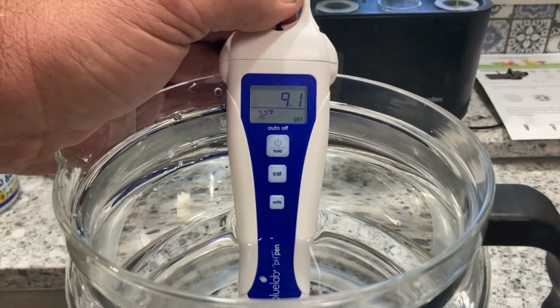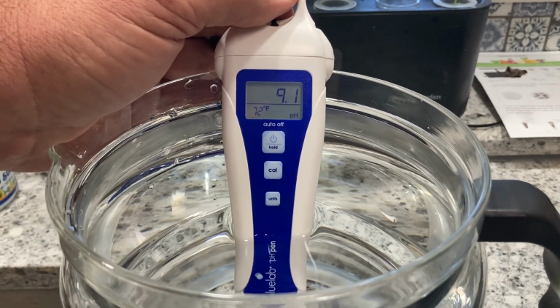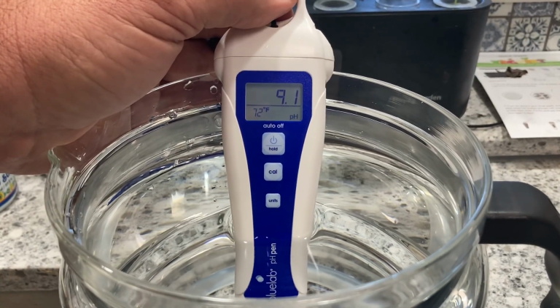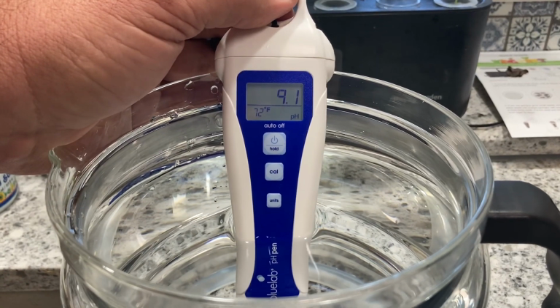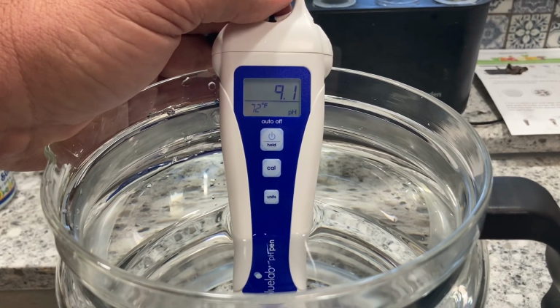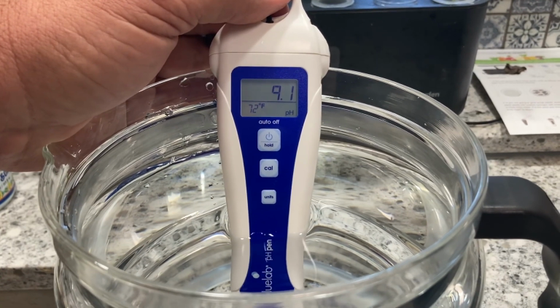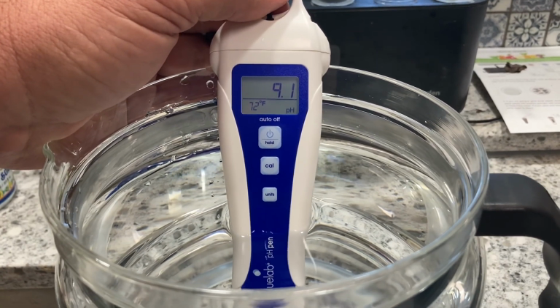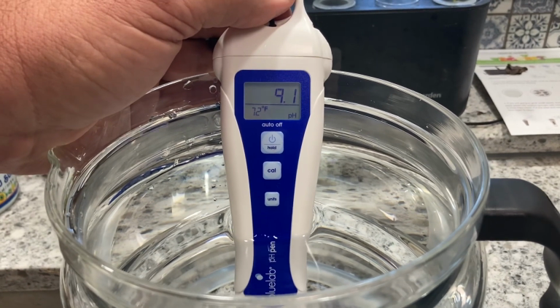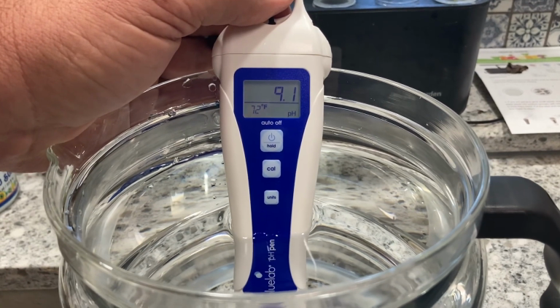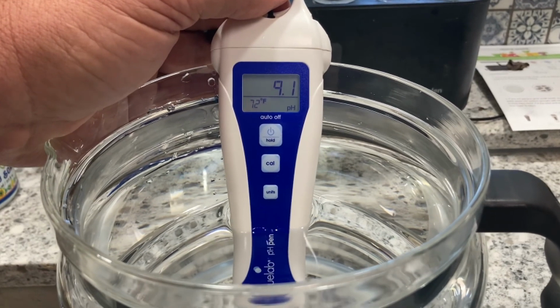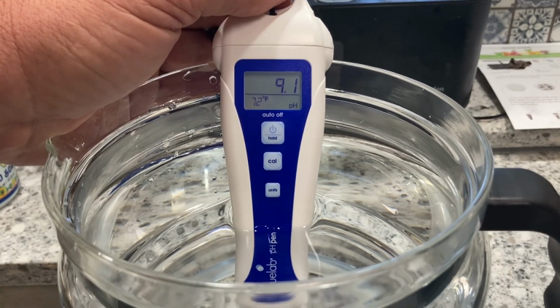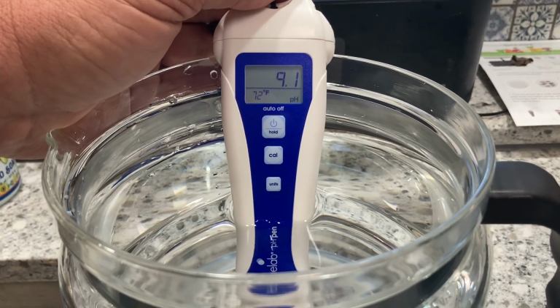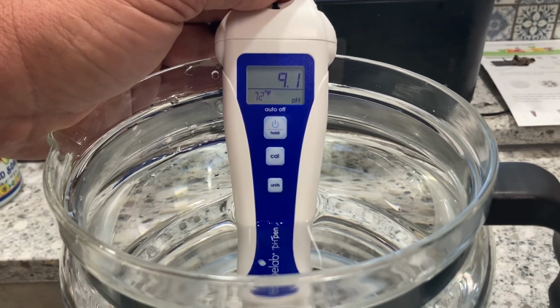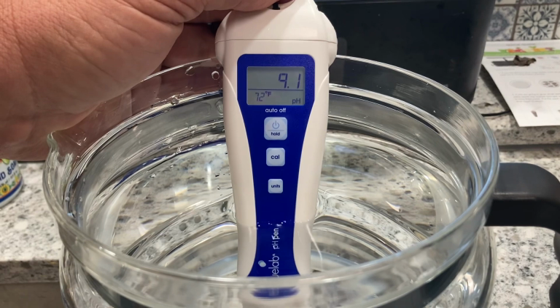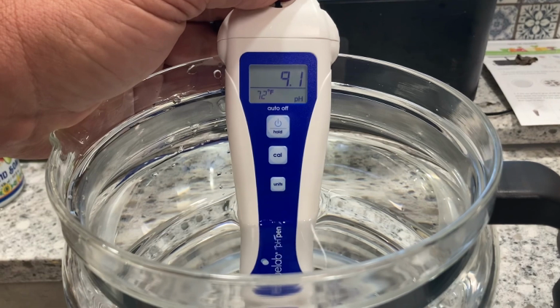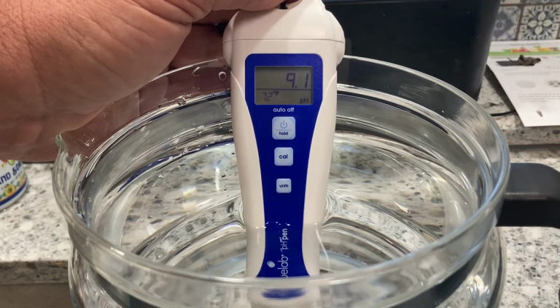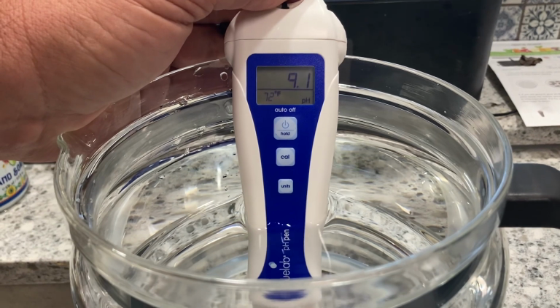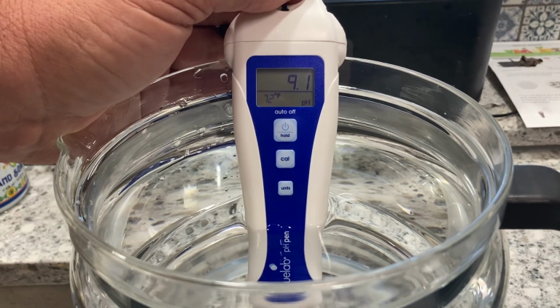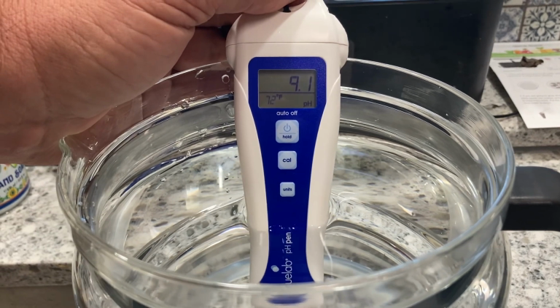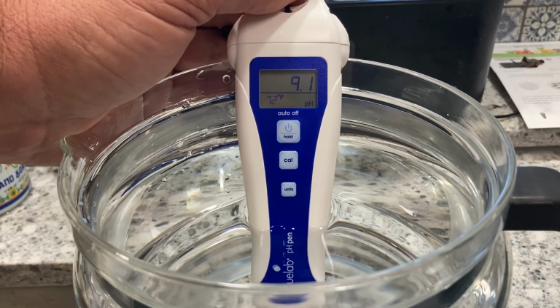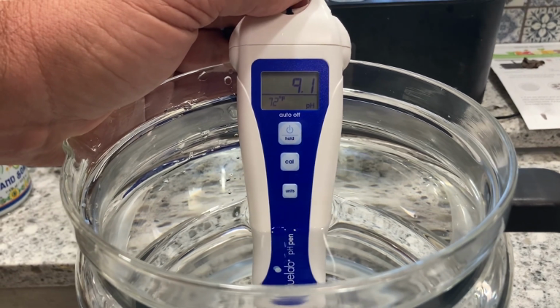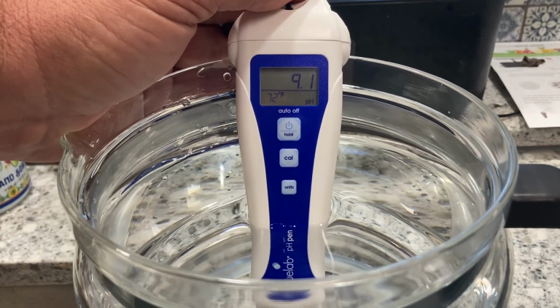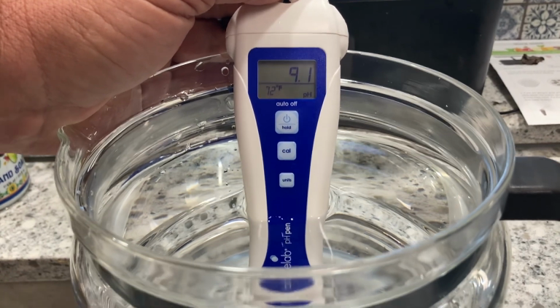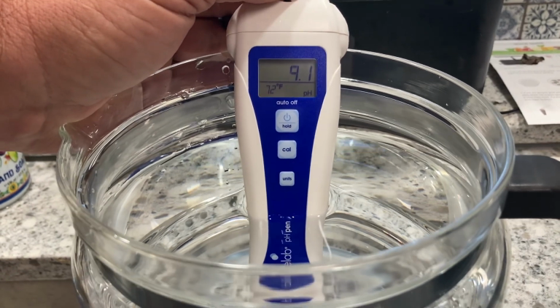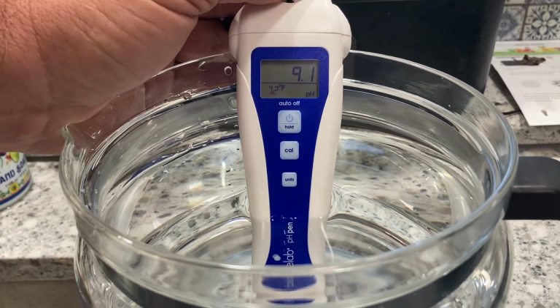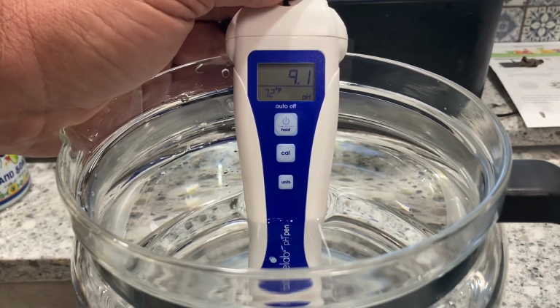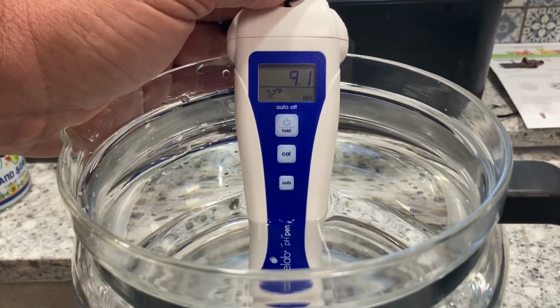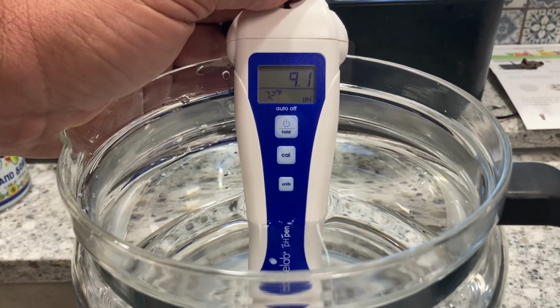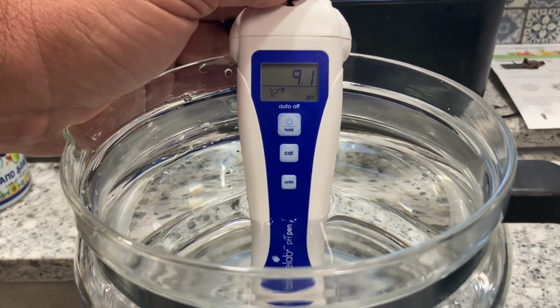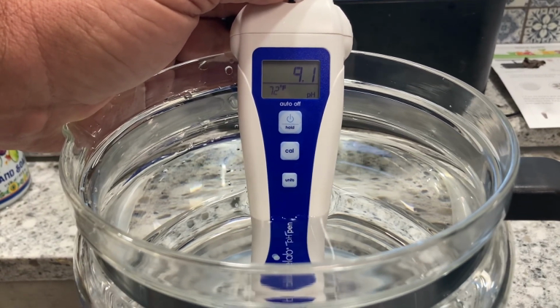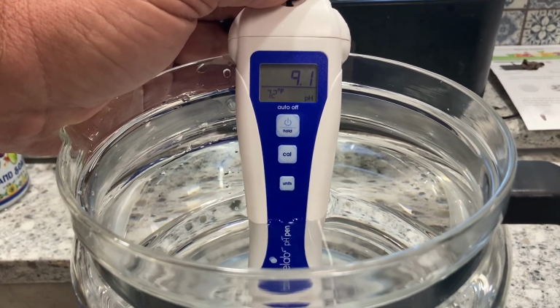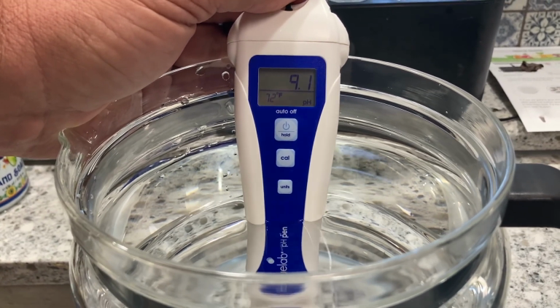We're going to go ahead and test our water before we do the distilling, and this is 9.1 pH, which is pretty high.